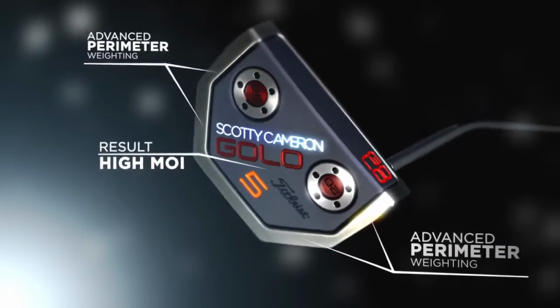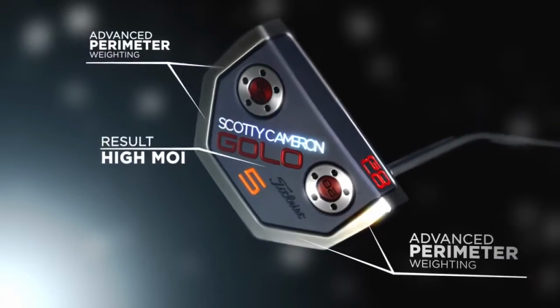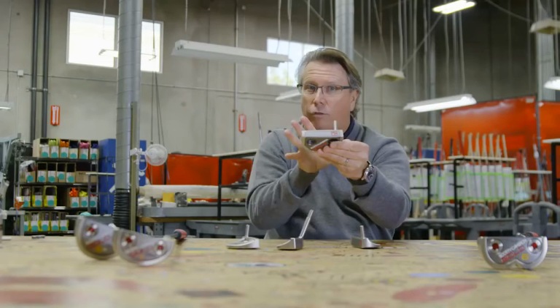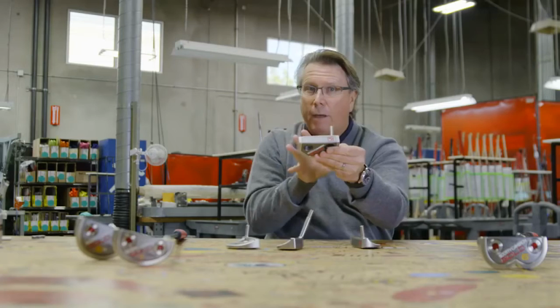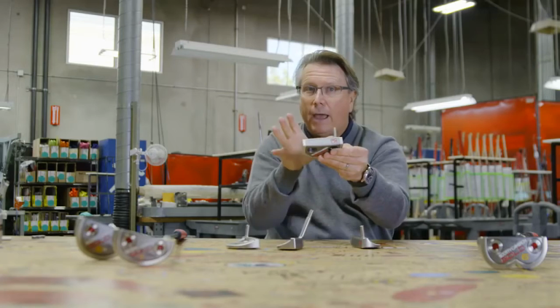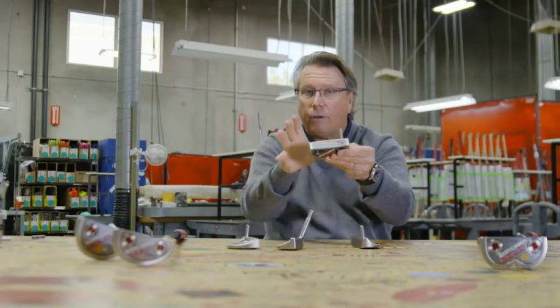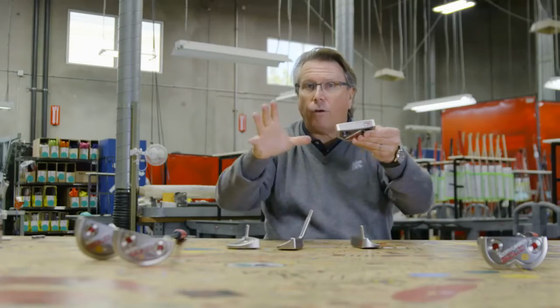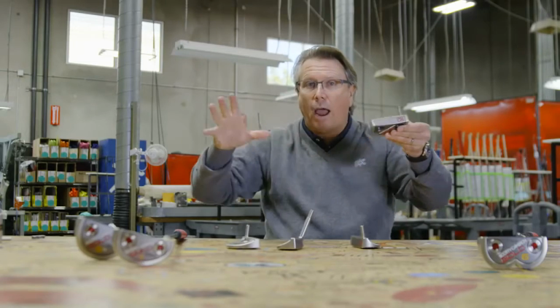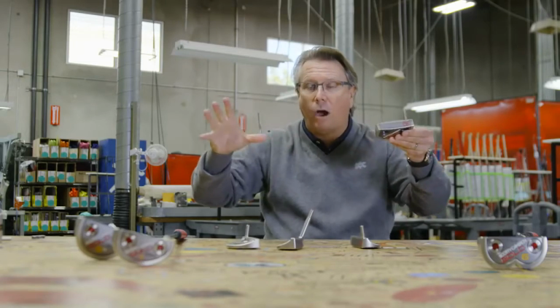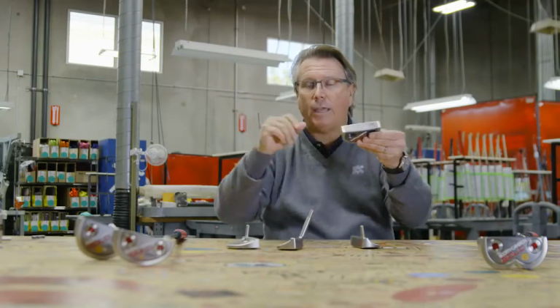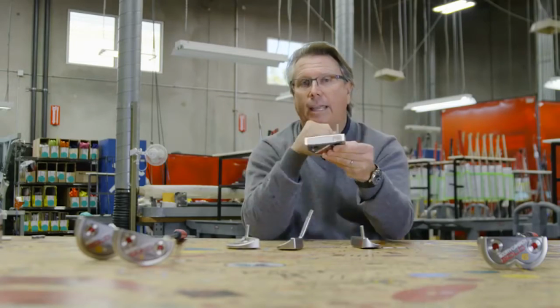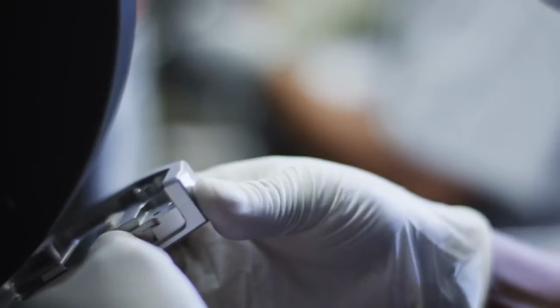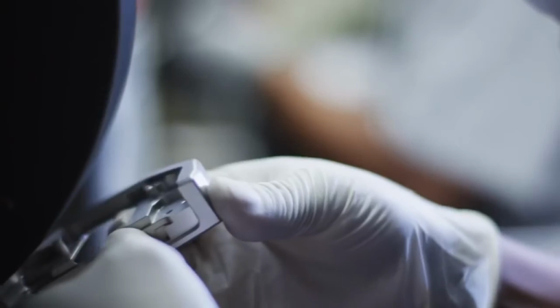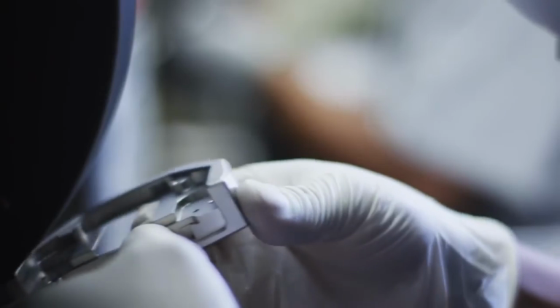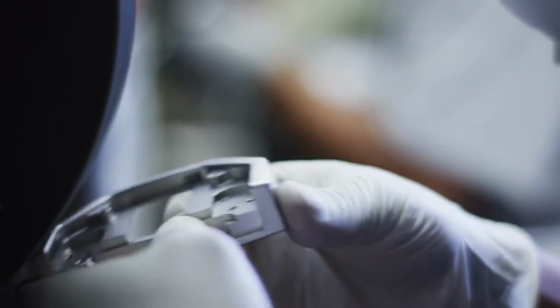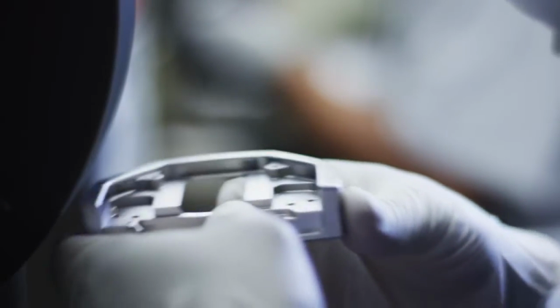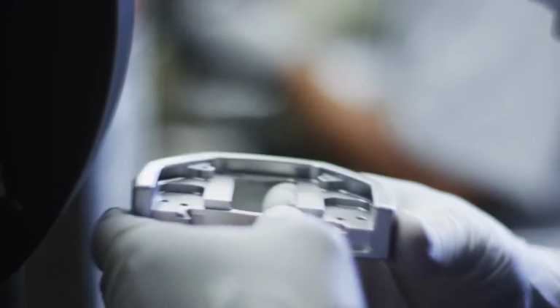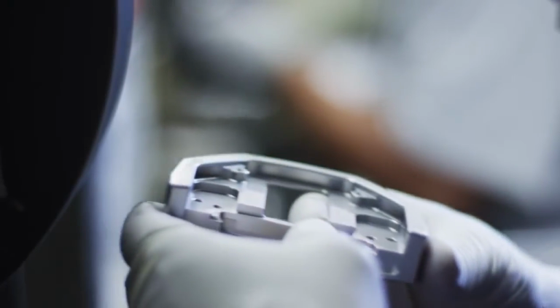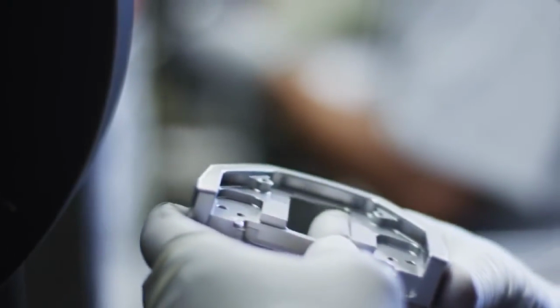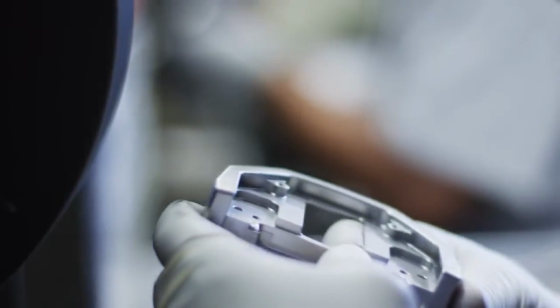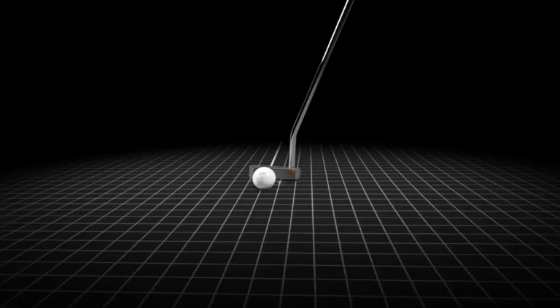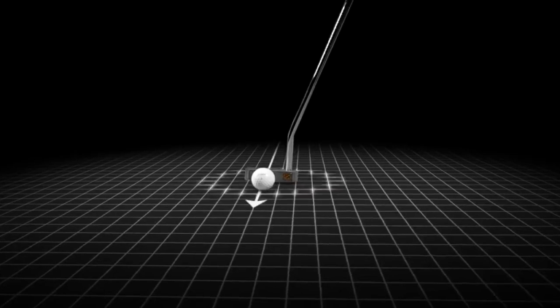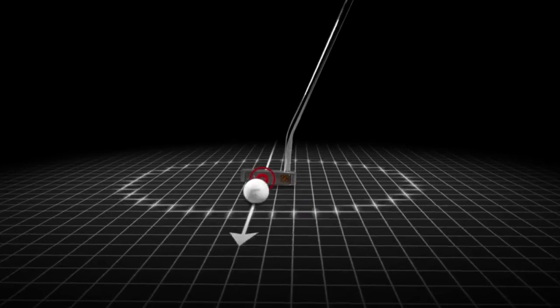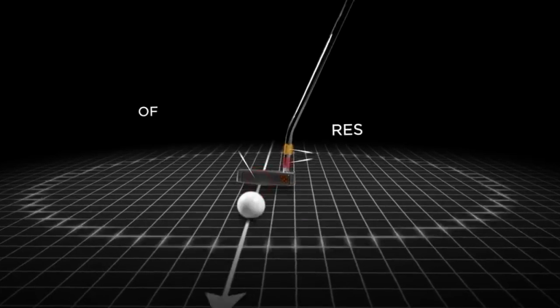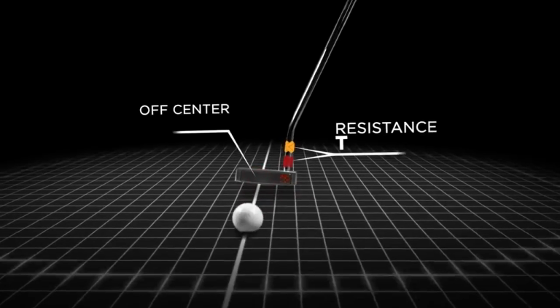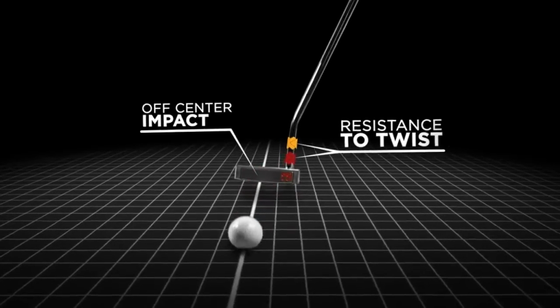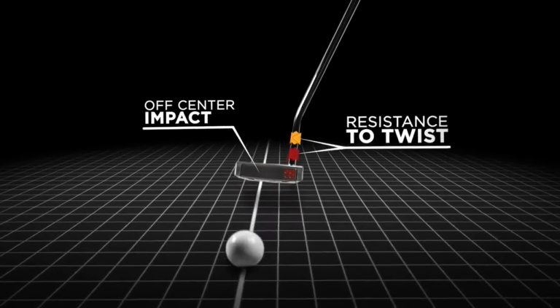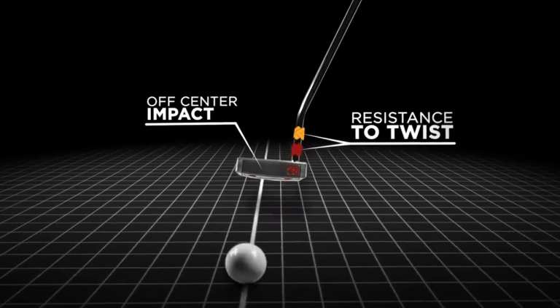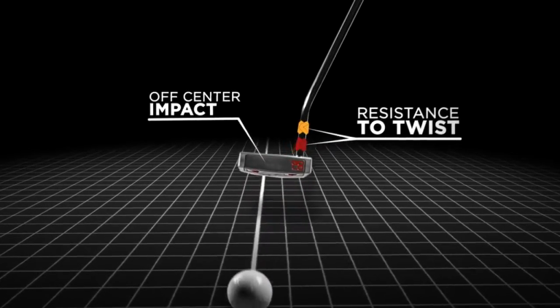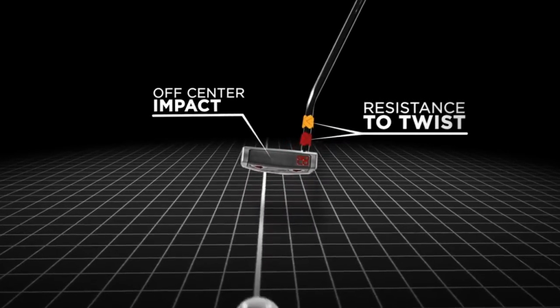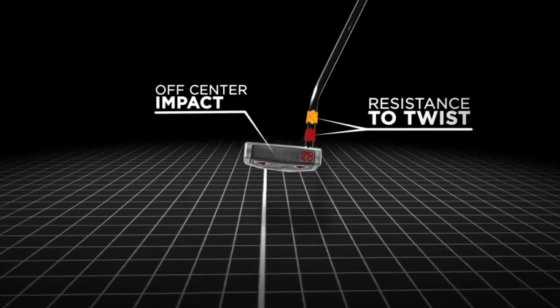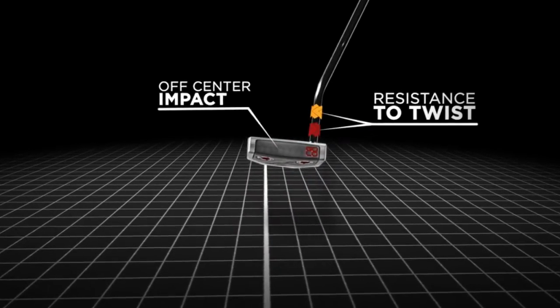The further back and the further out we can get that weight, the better off we are for off-center hits and resistance to twist.